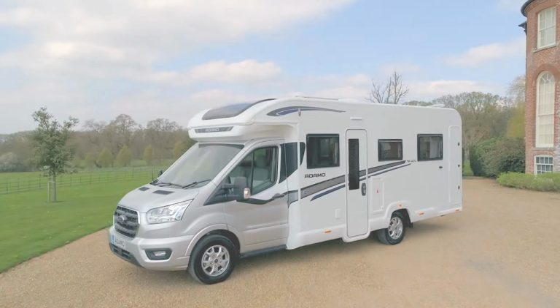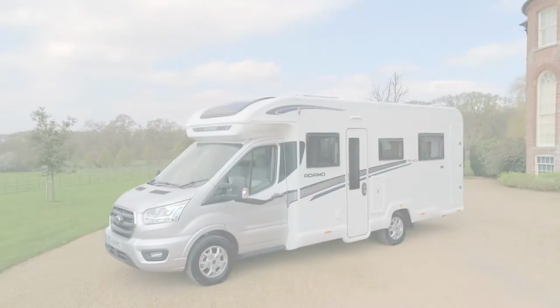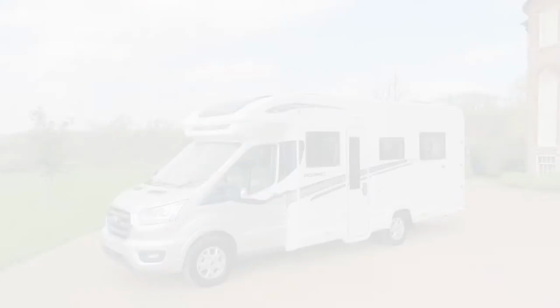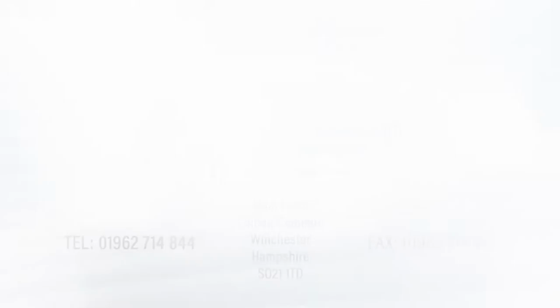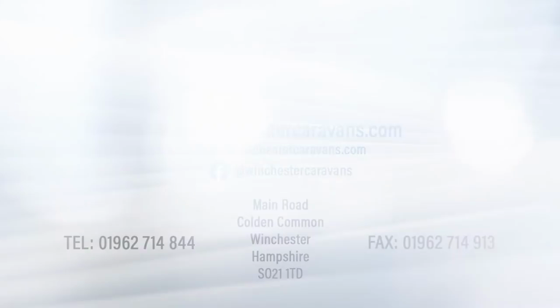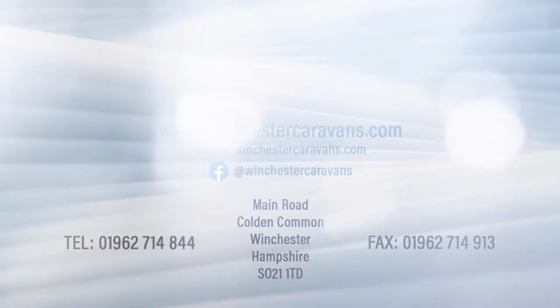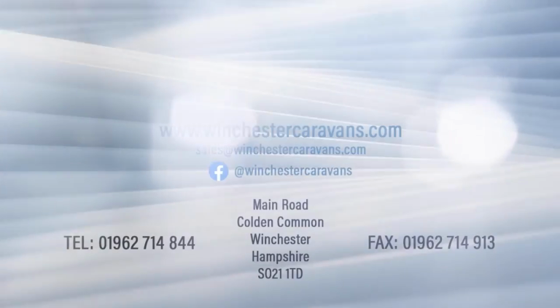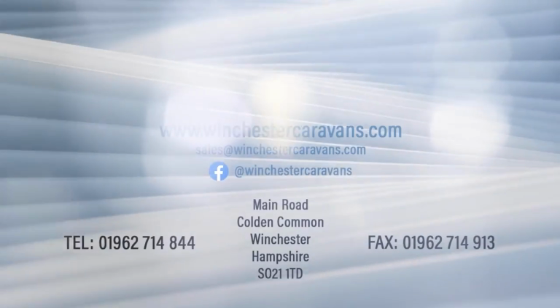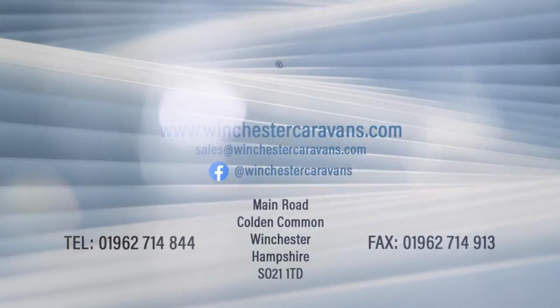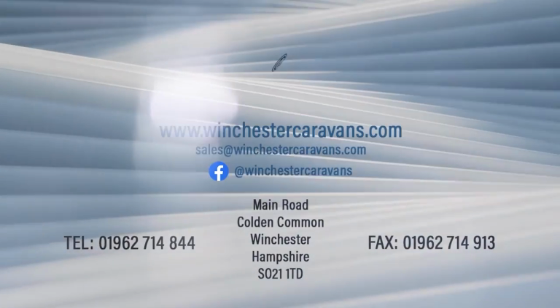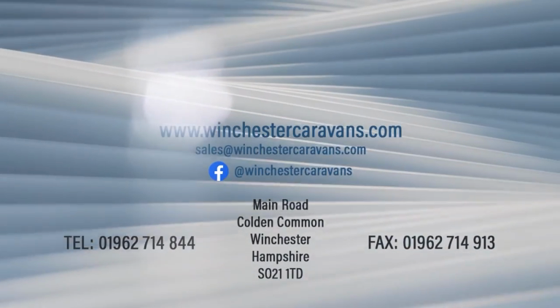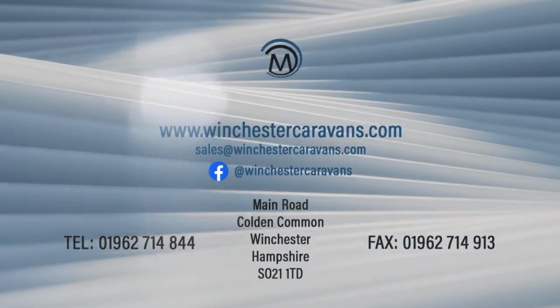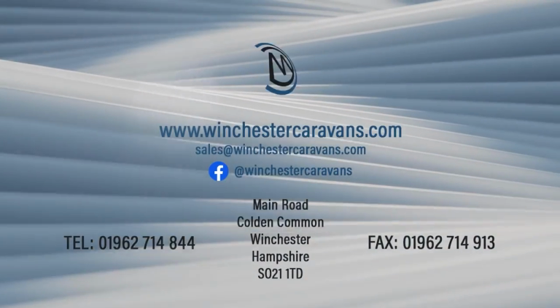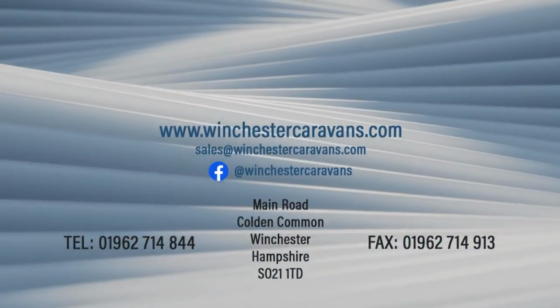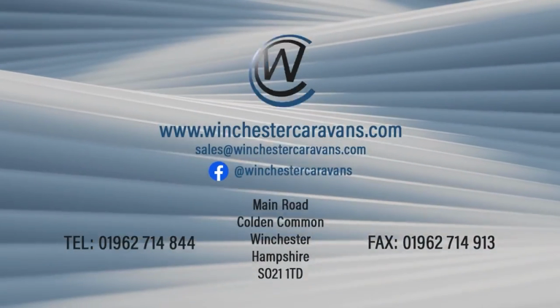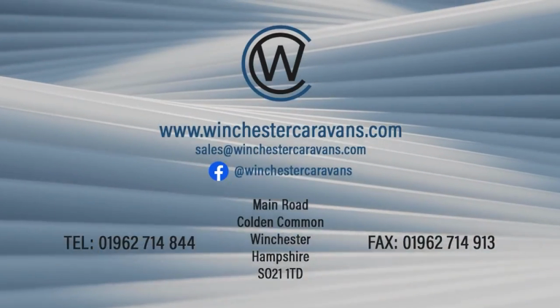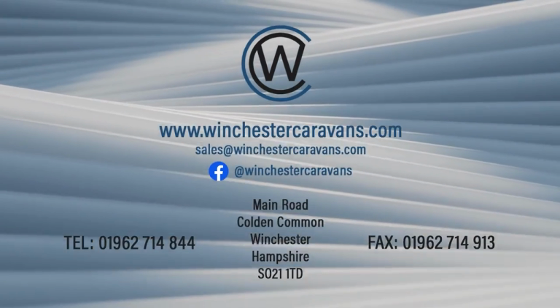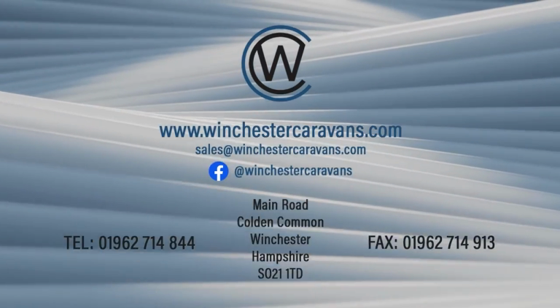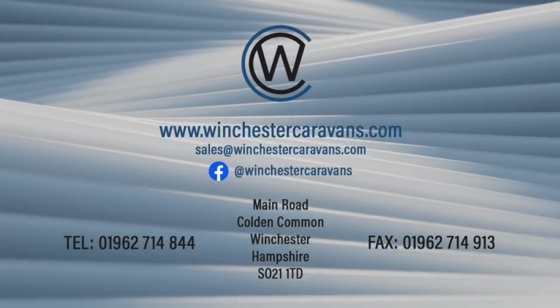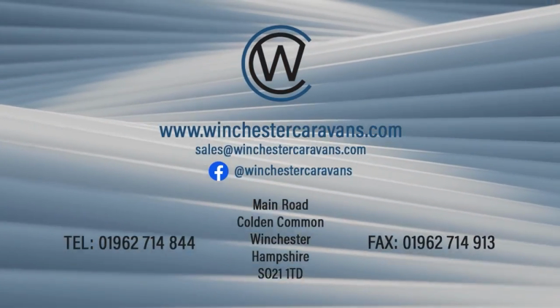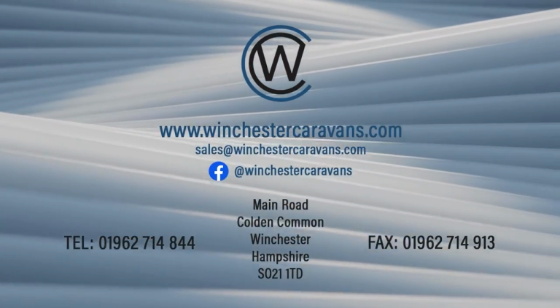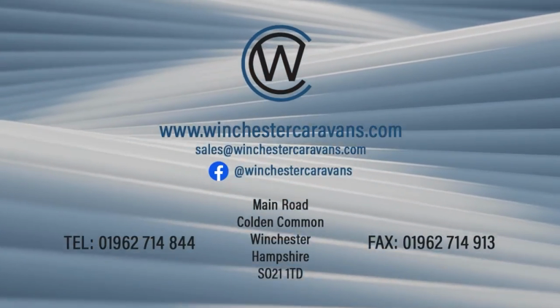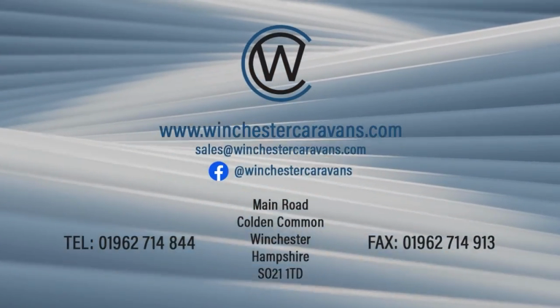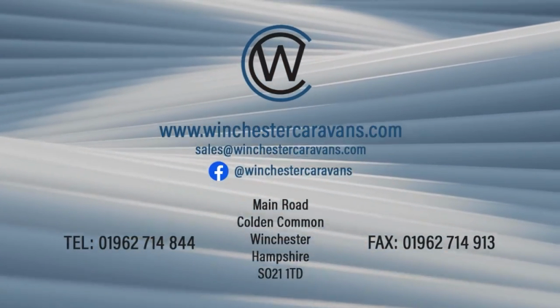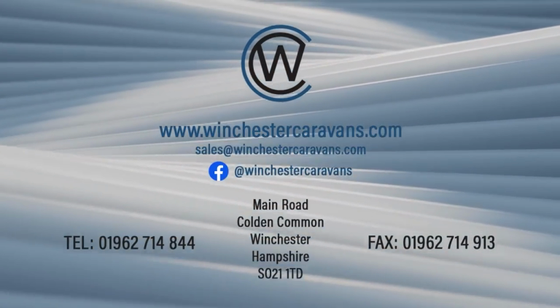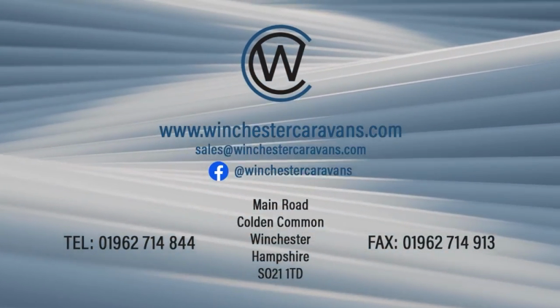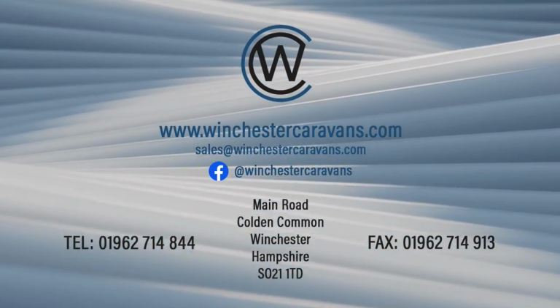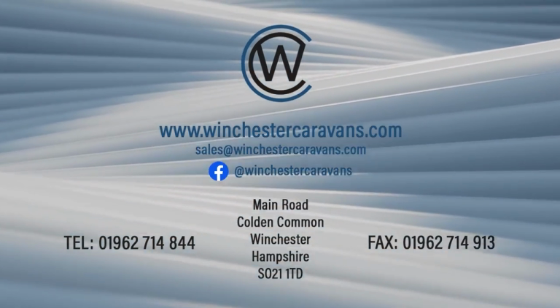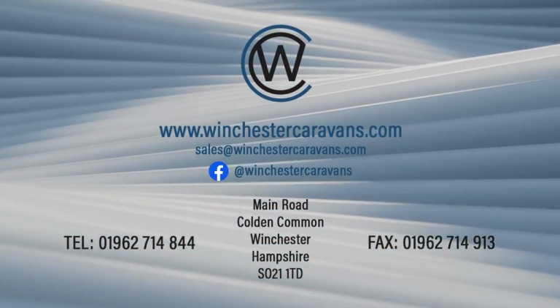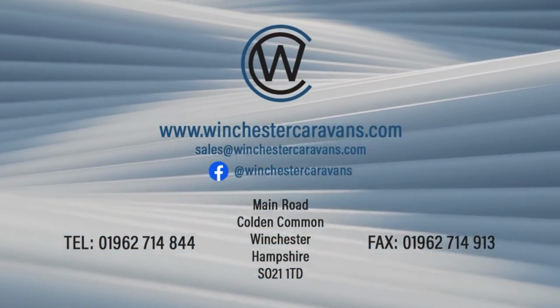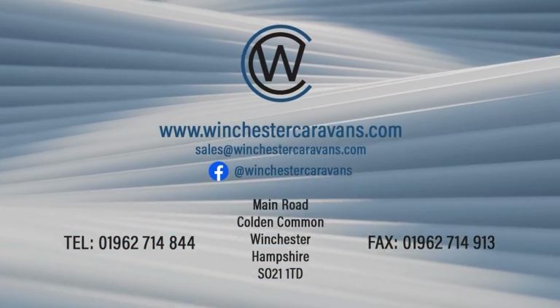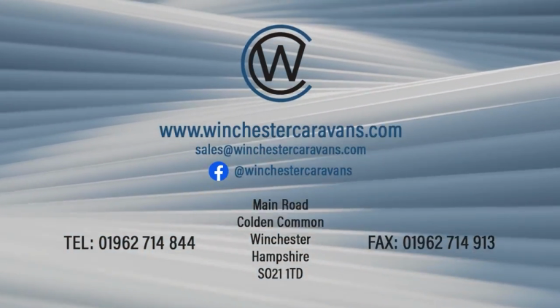For more information on our range of caravans and motorhomes, contact us at Winchester Caravans.